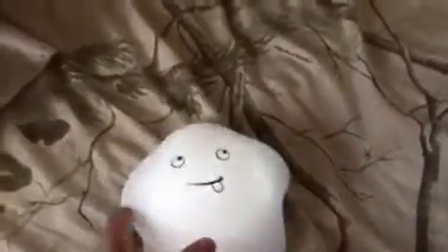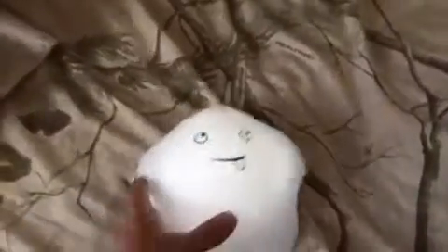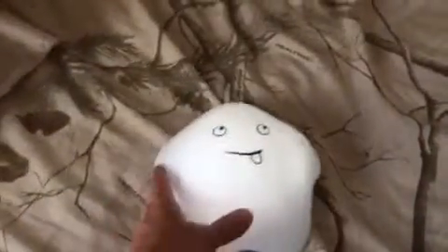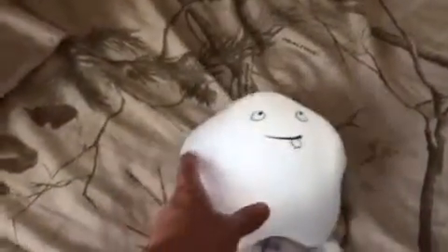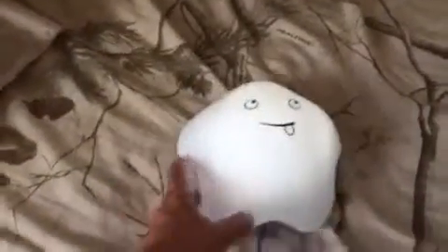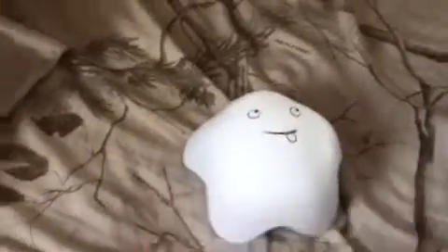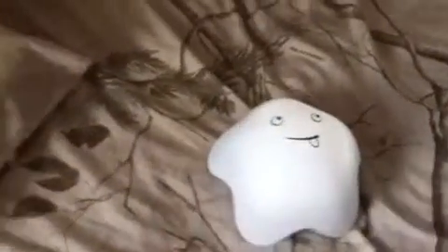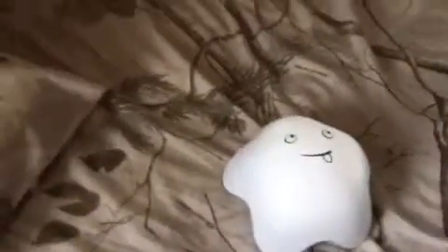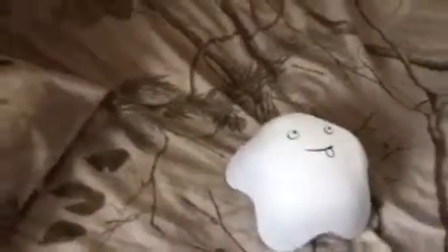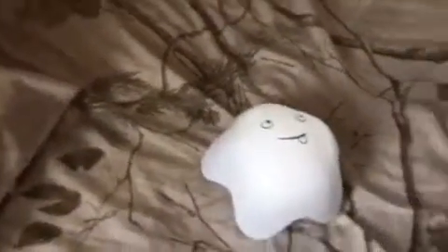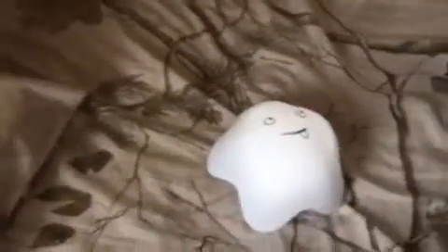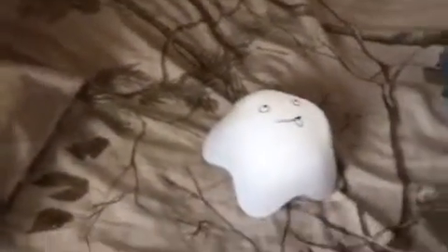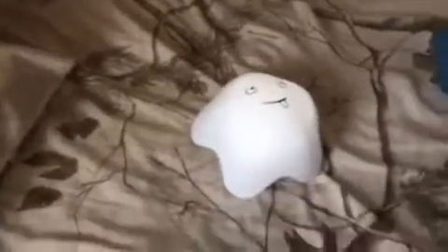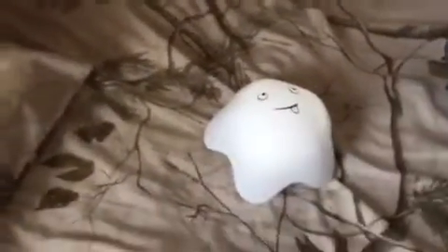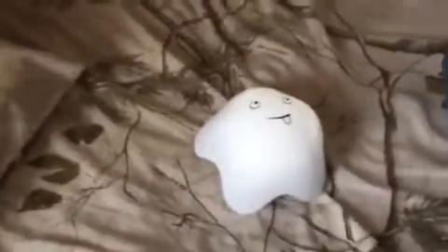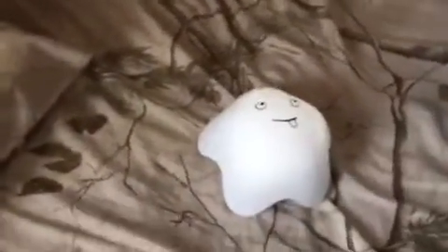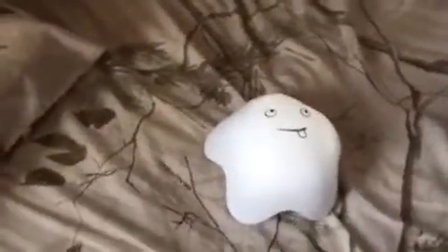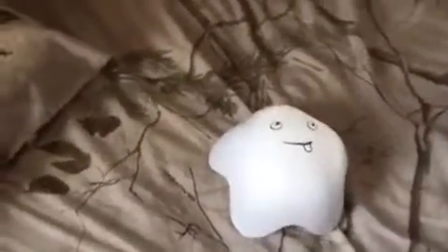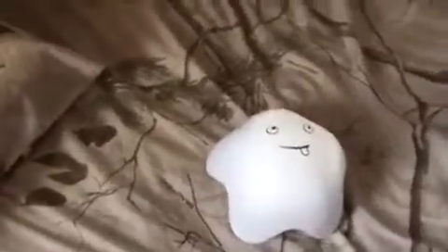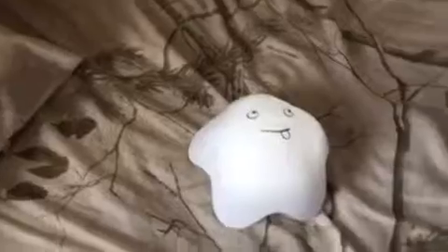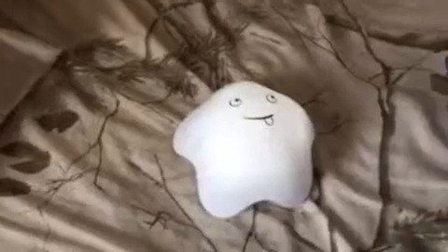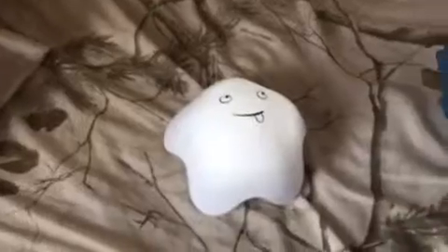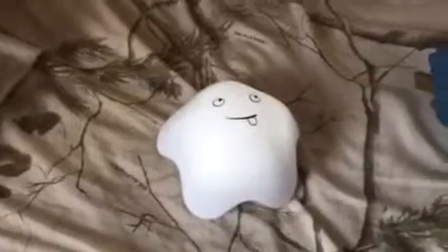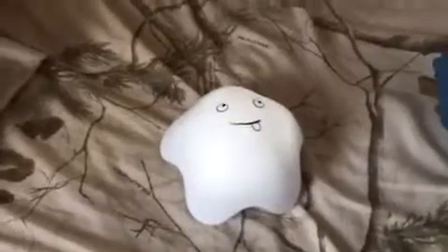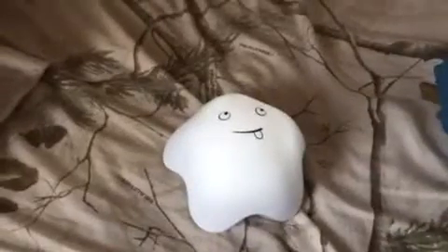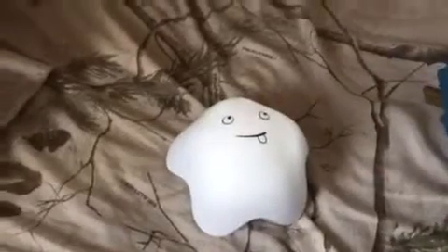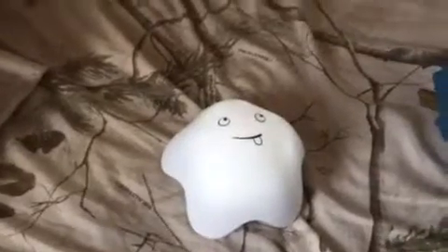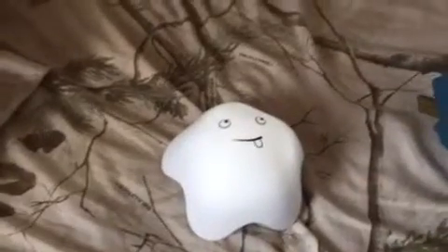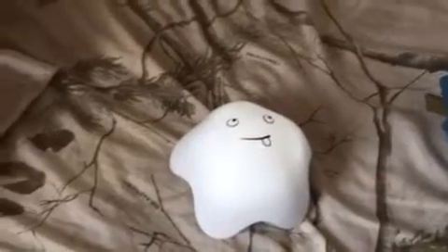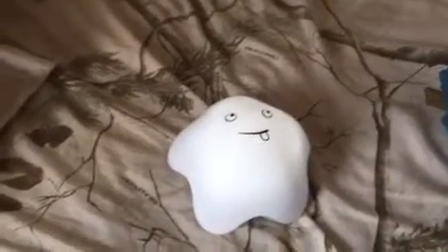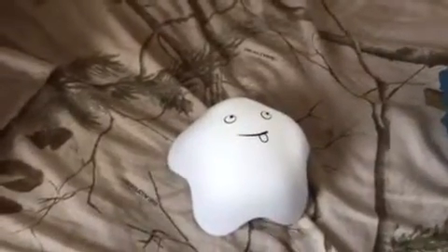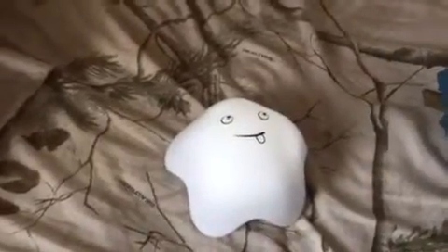Hi, it's Renee and welcome to my YouTube channel. Today's review is on this cute little nightlight.